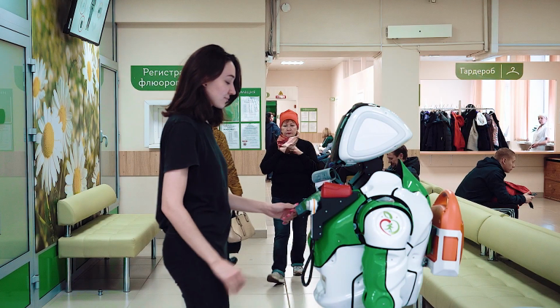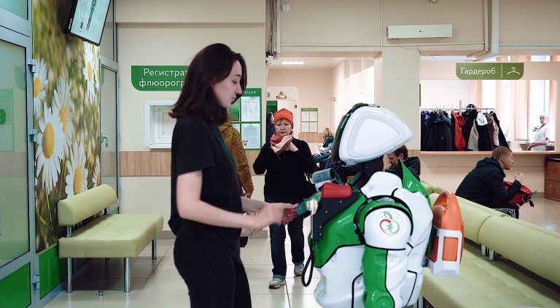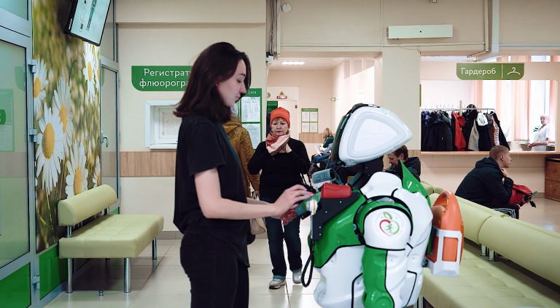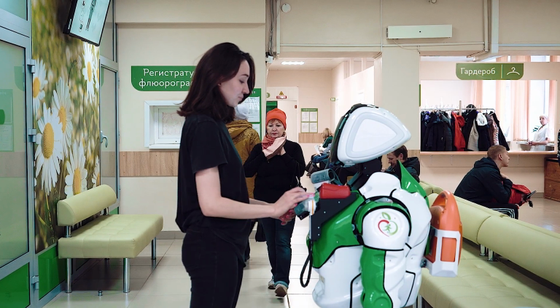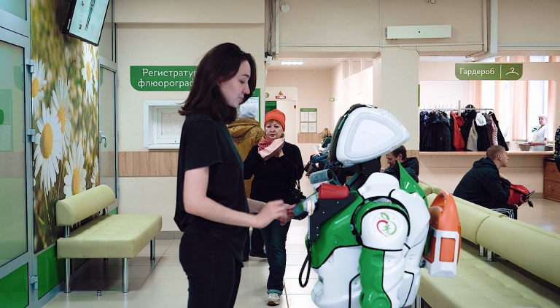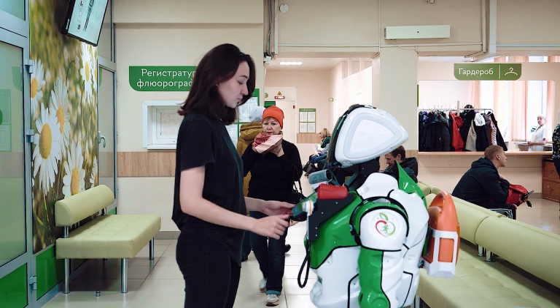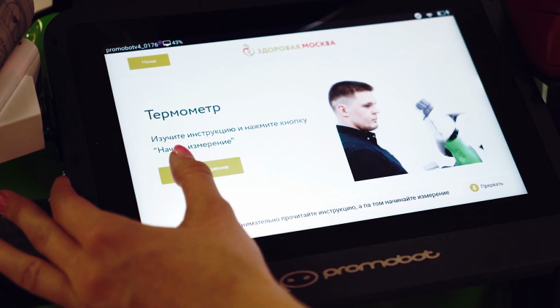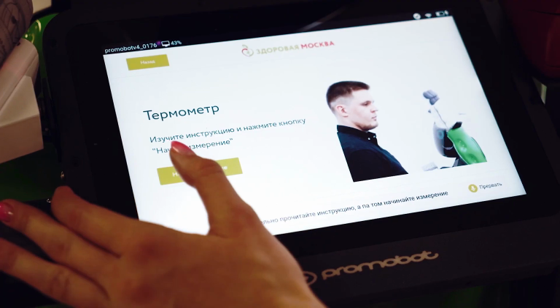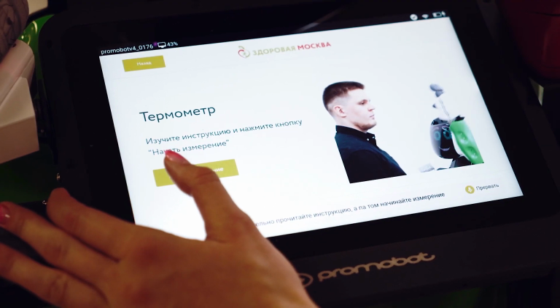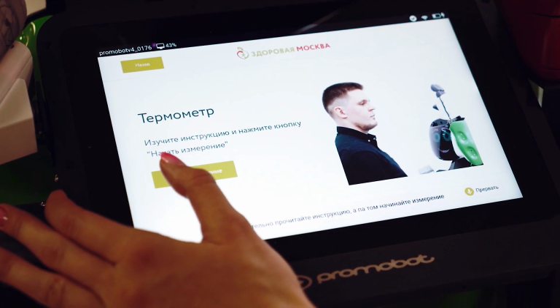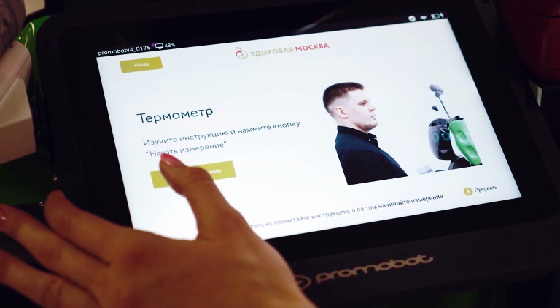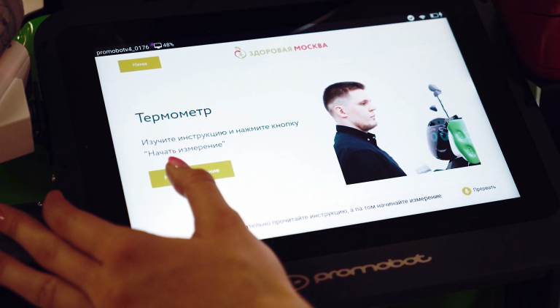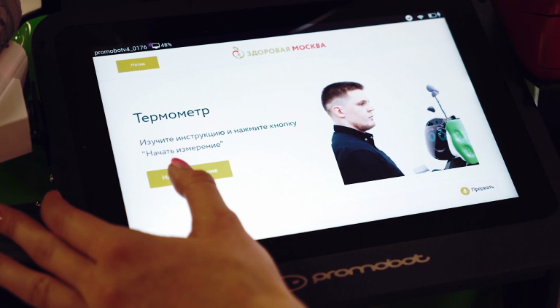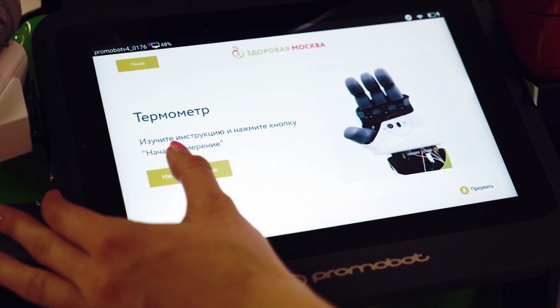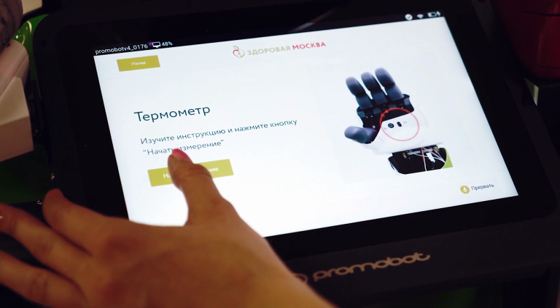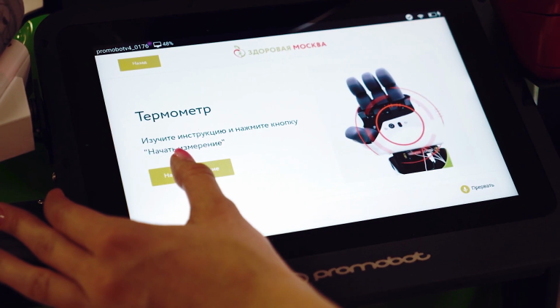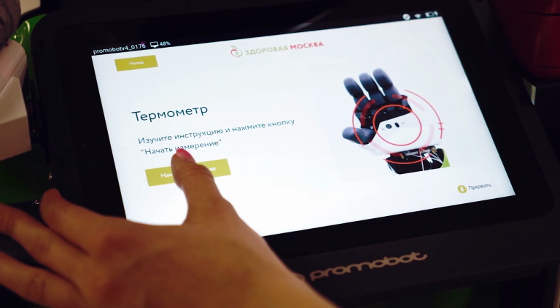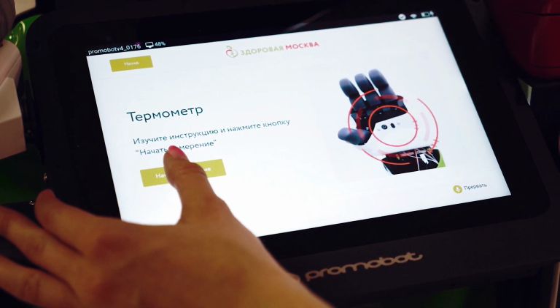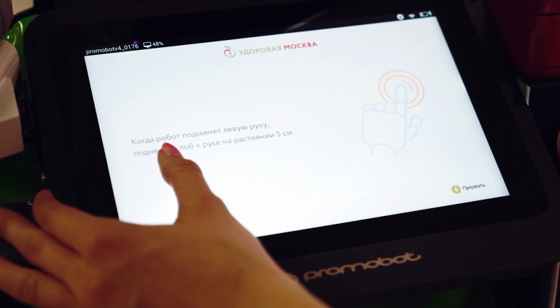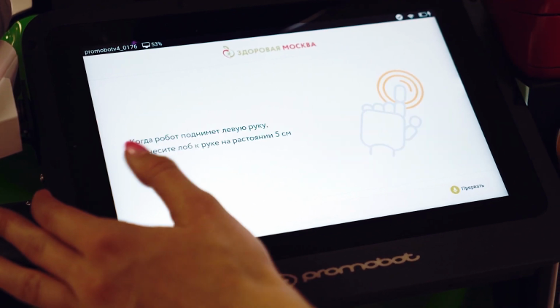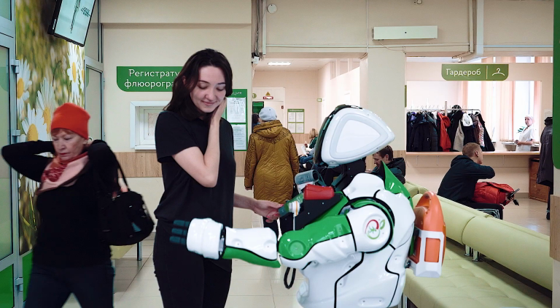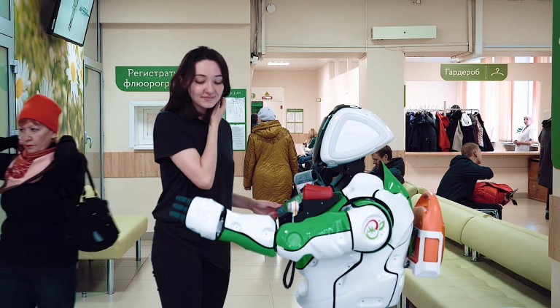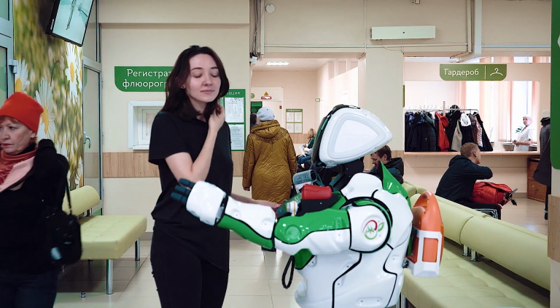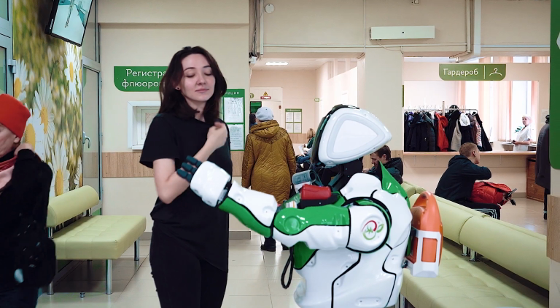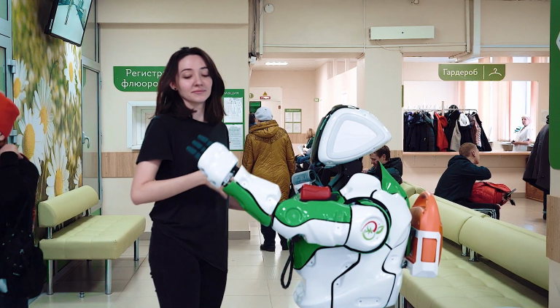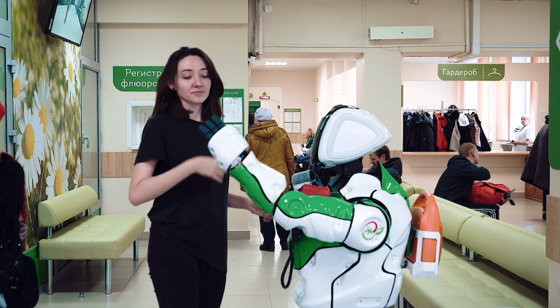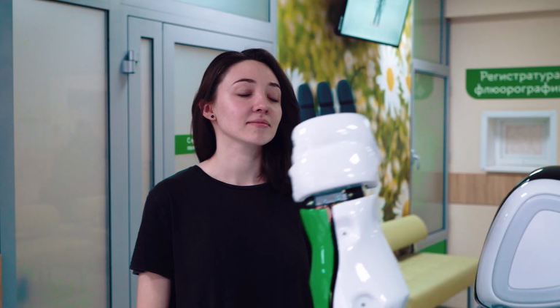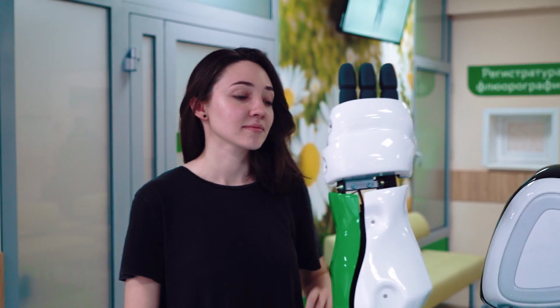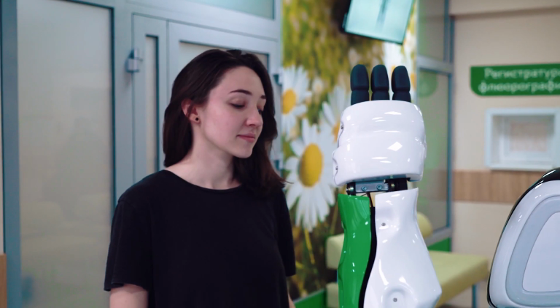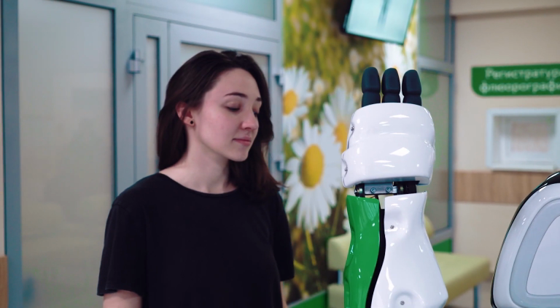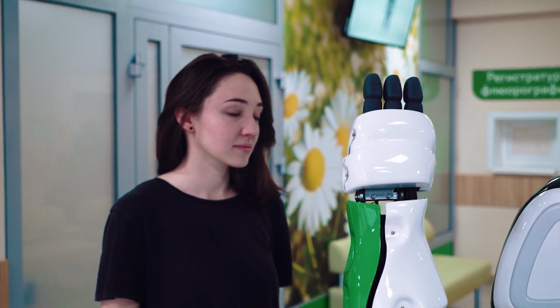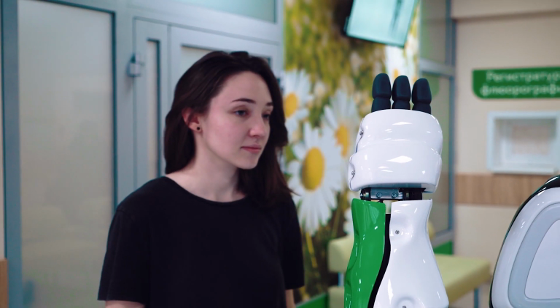In the robot's left palm, there is a thermometer. It is able to measure your body temperature by placing its hand against your forehead.